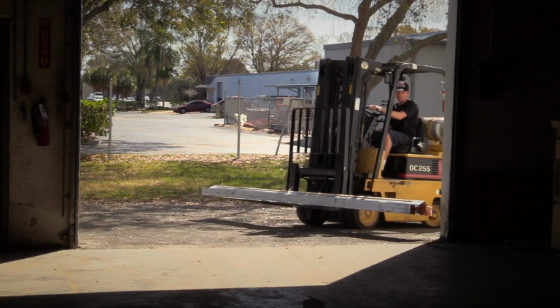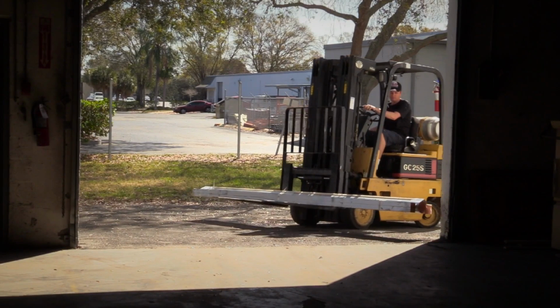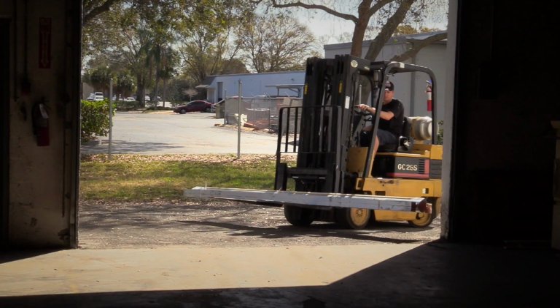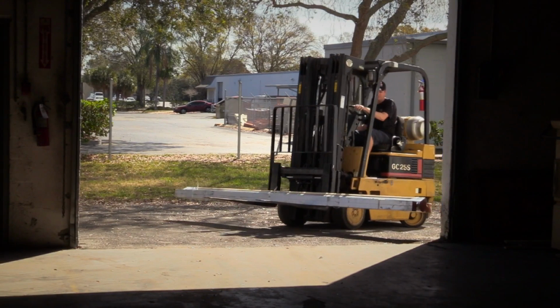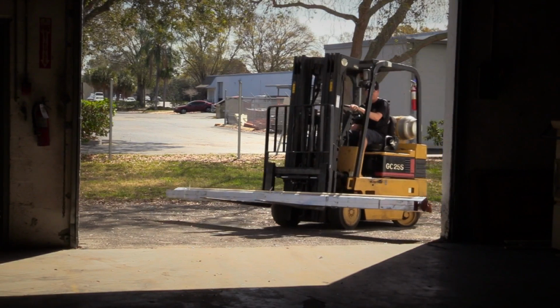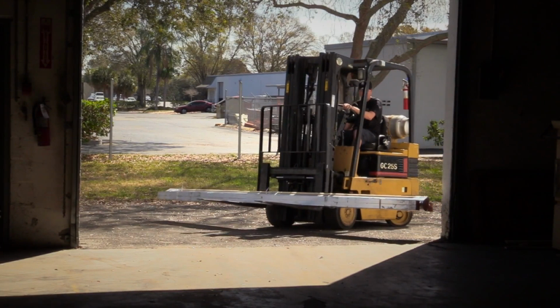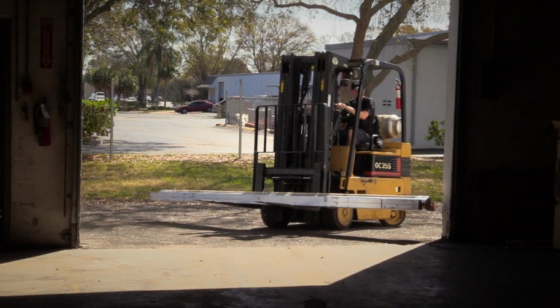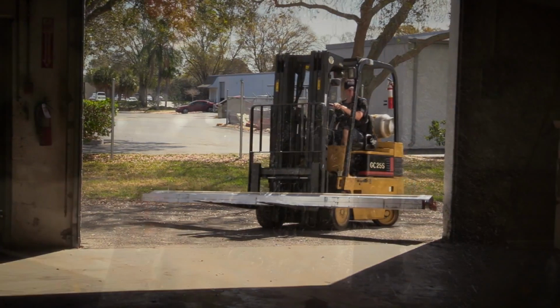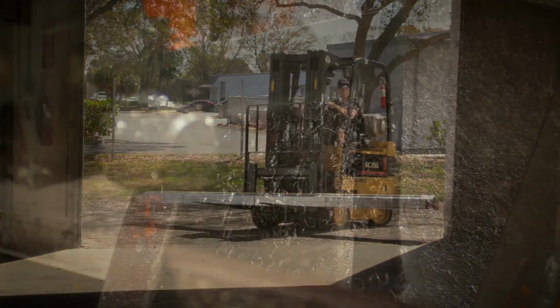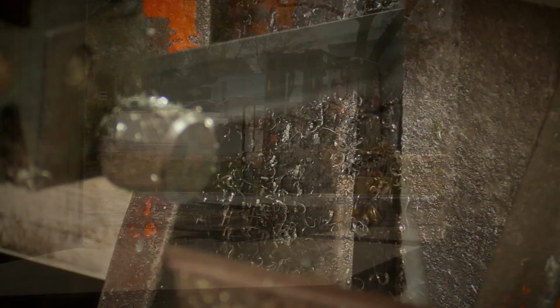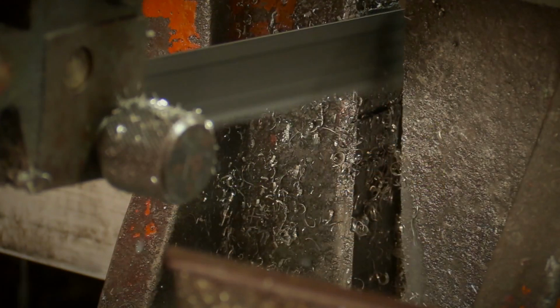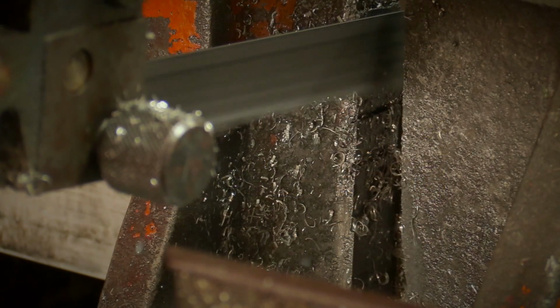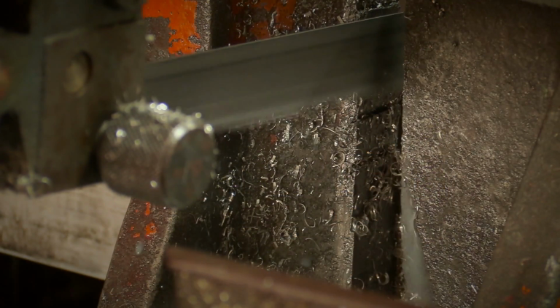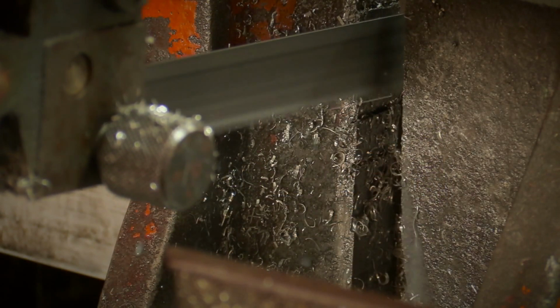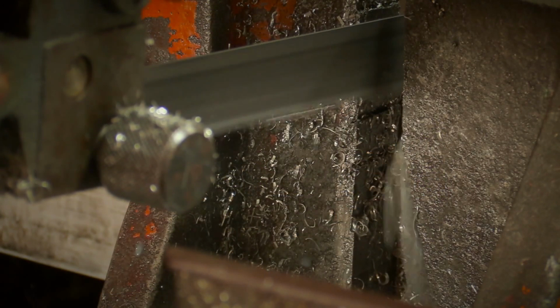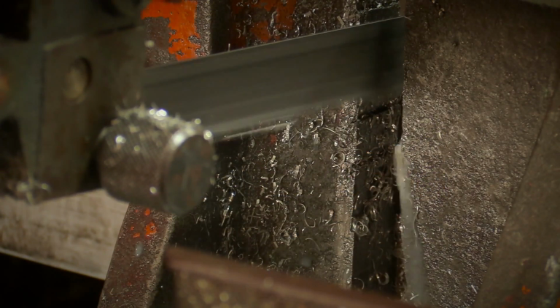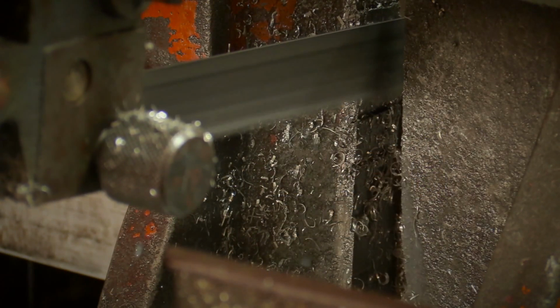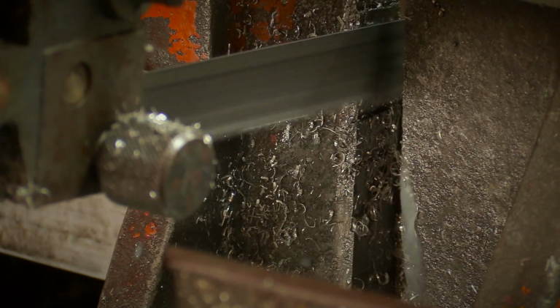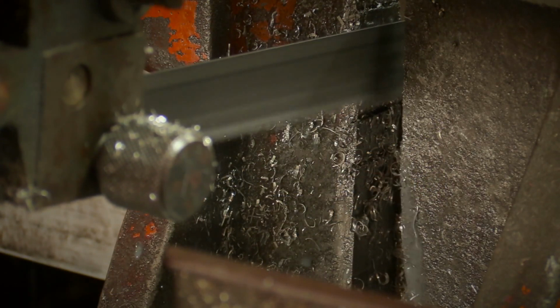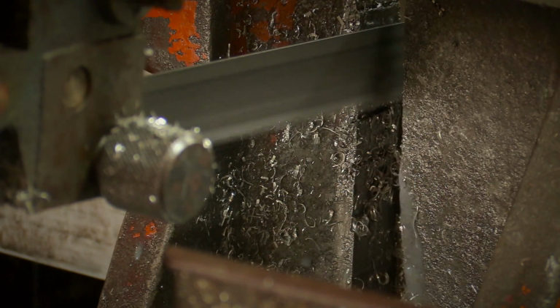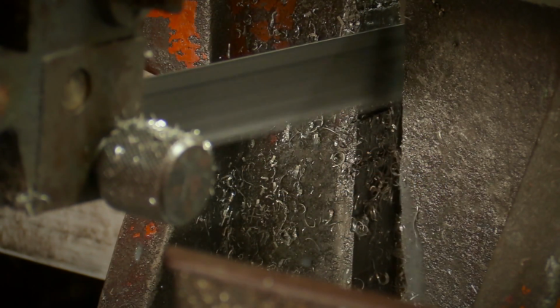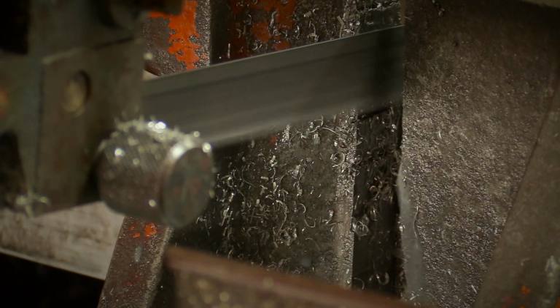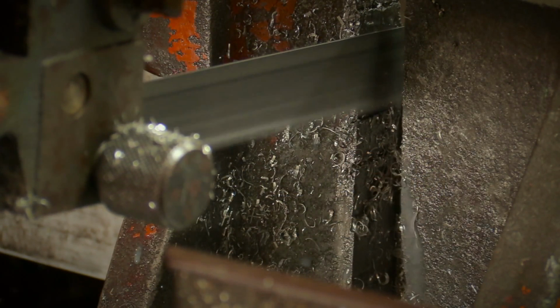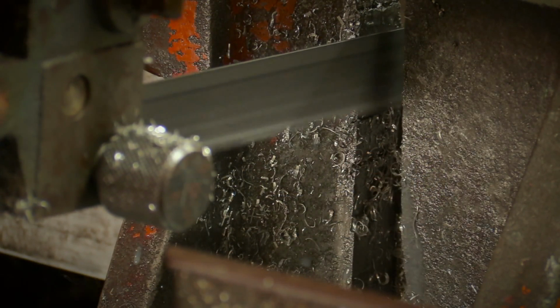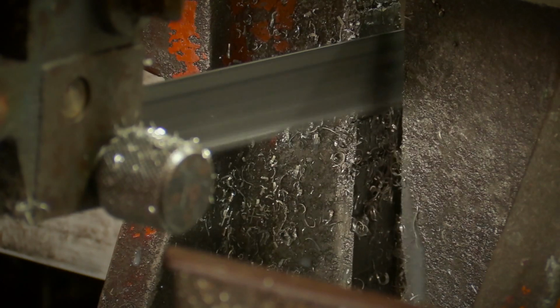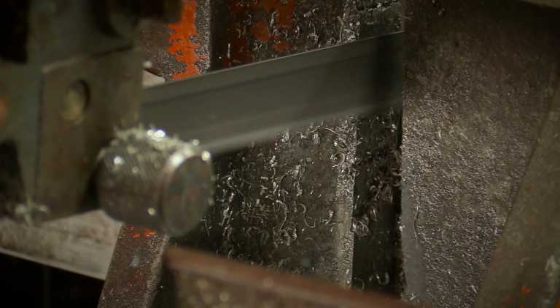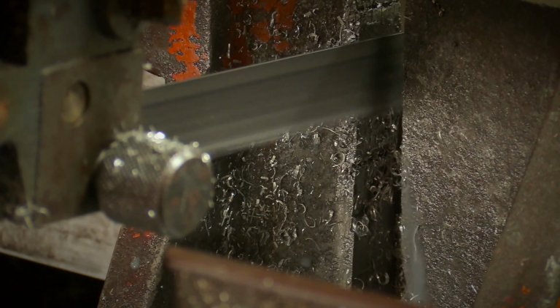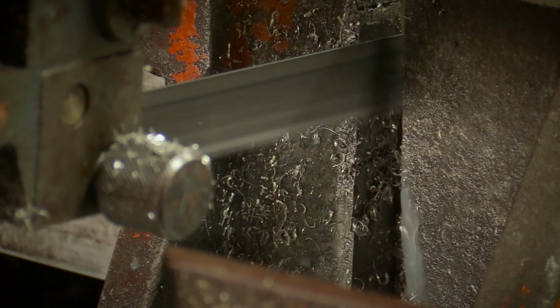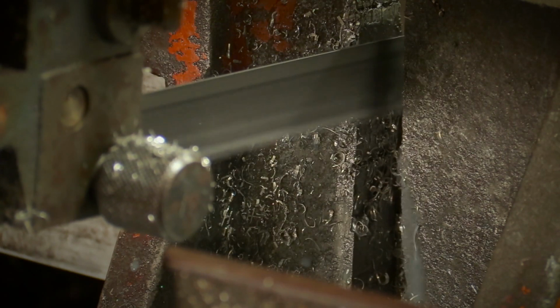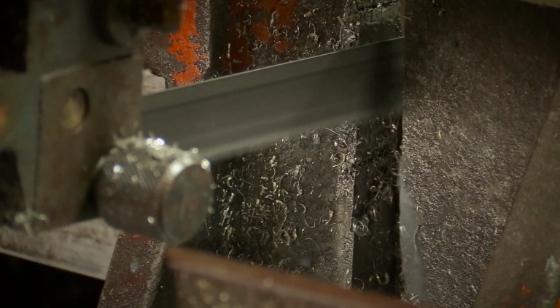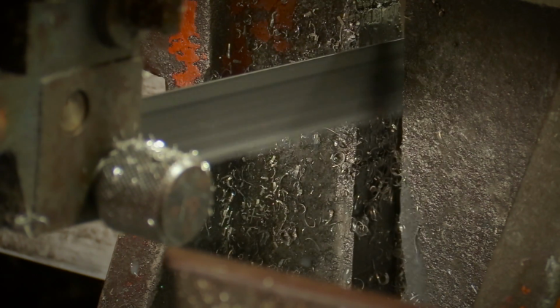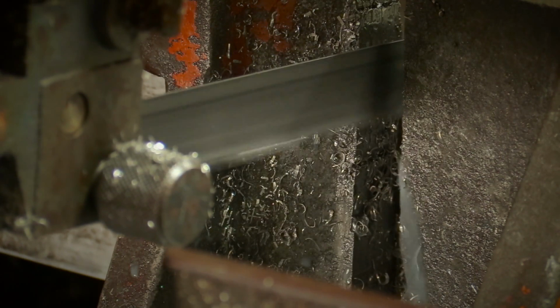Once unloaded from the delivery truck, the material is loaded into one of our auto-cut bandsaws and cut to length.